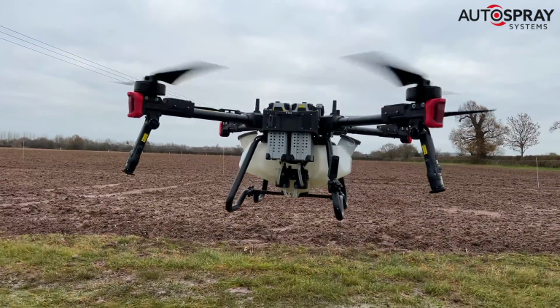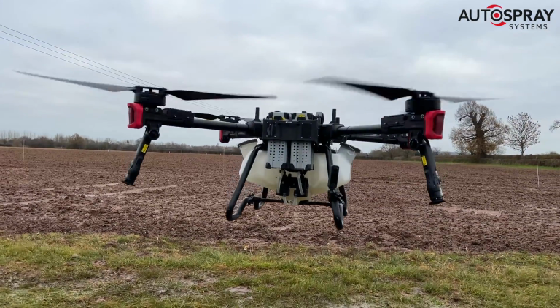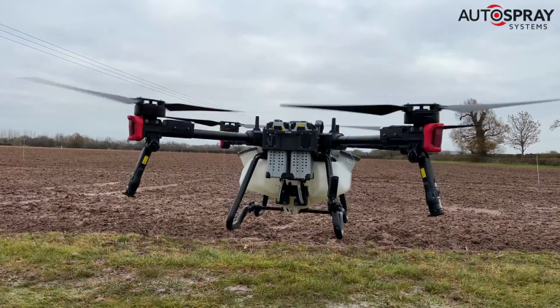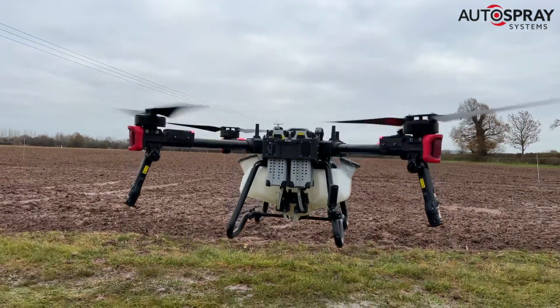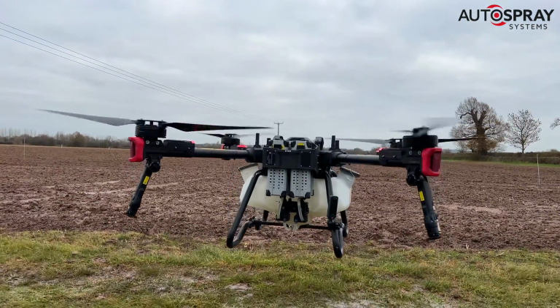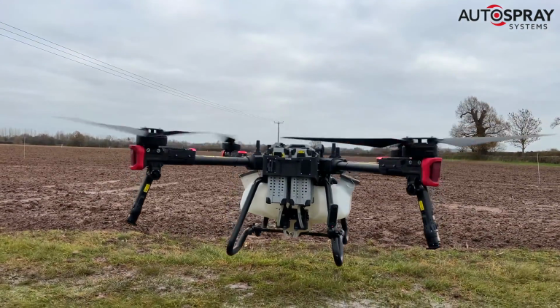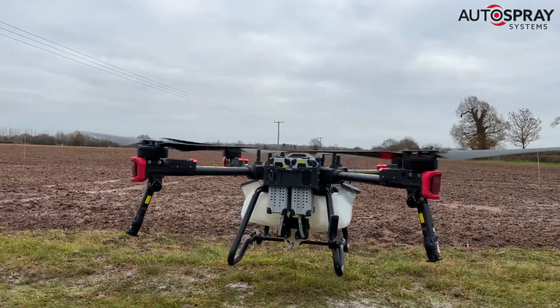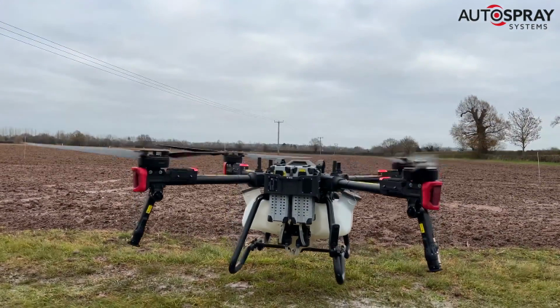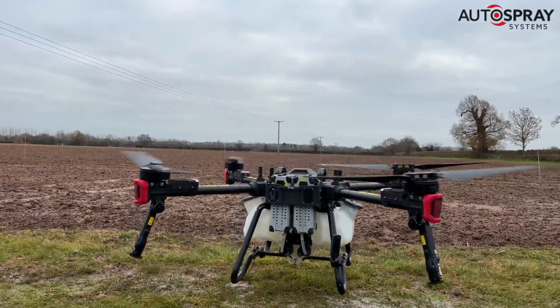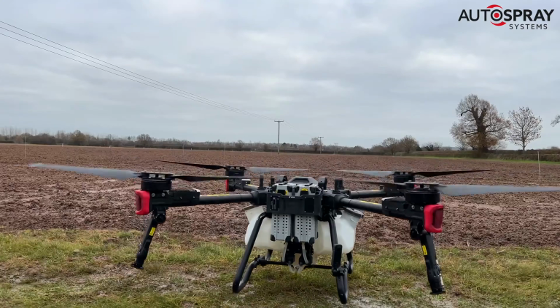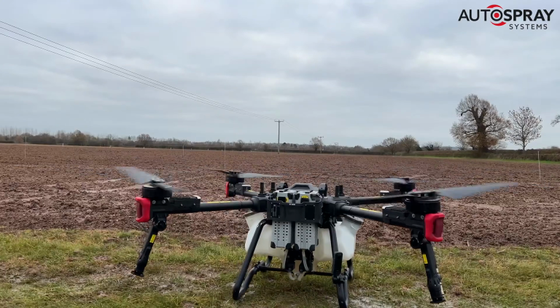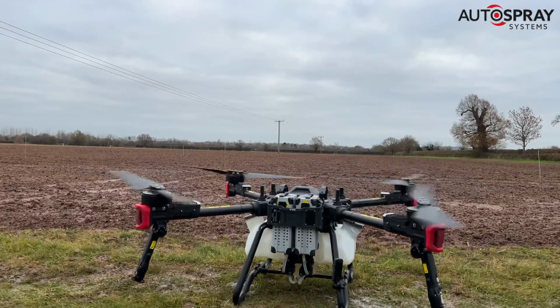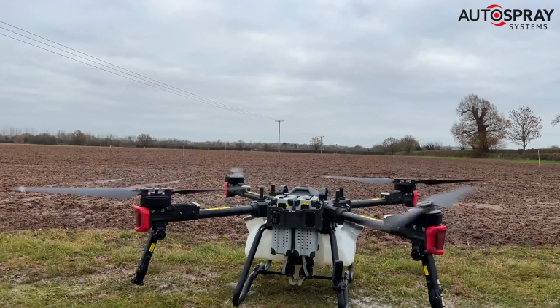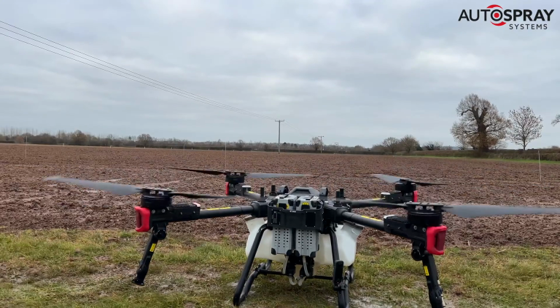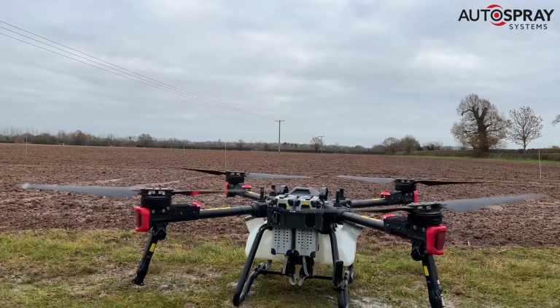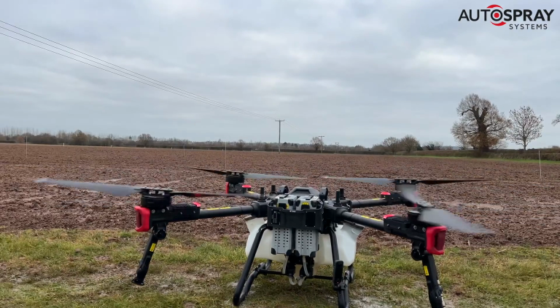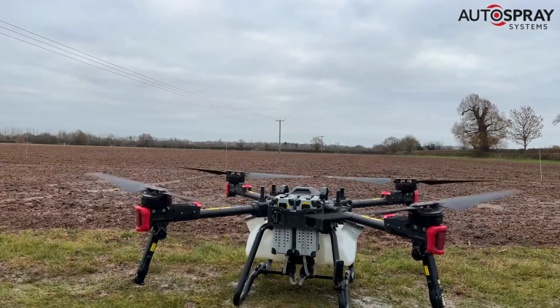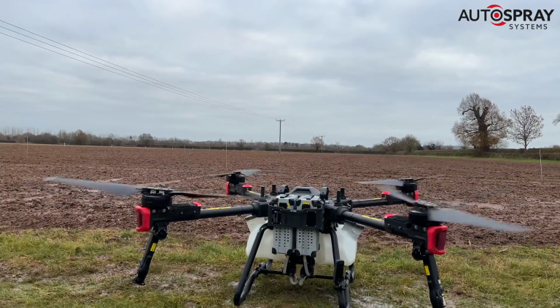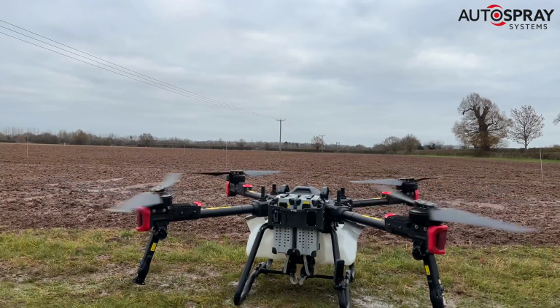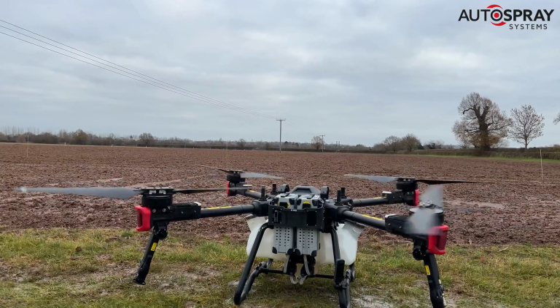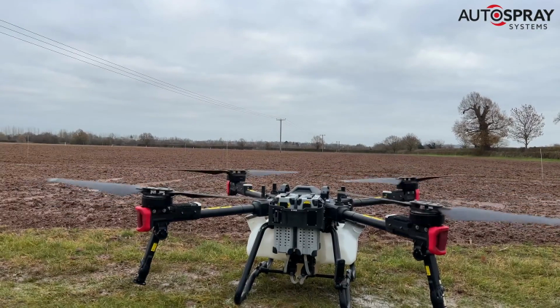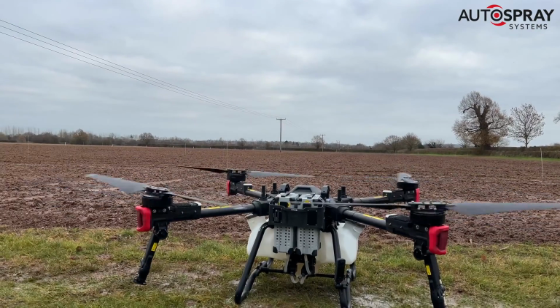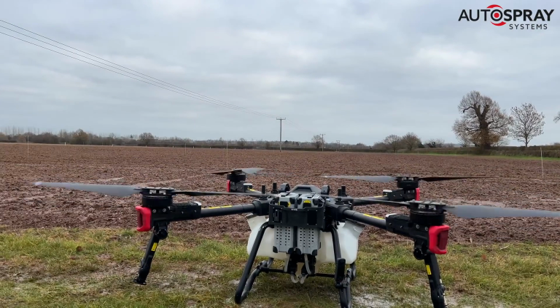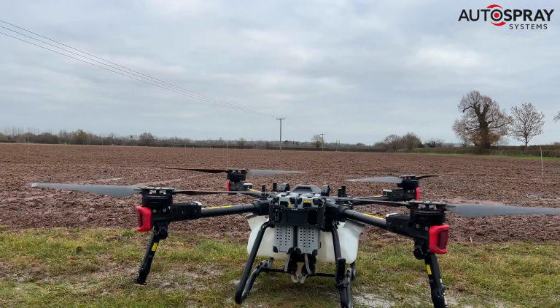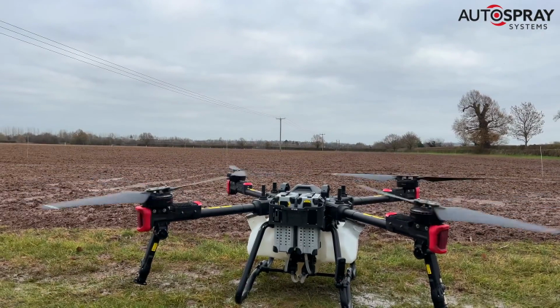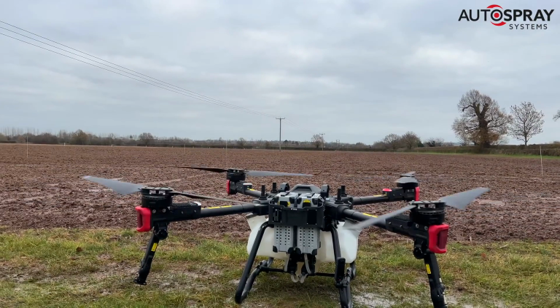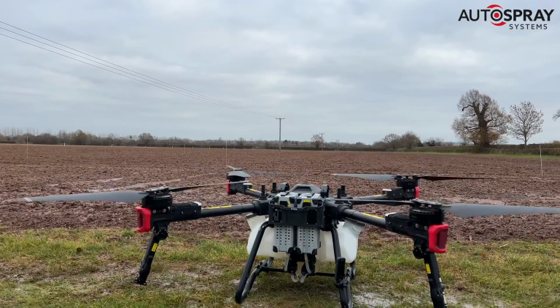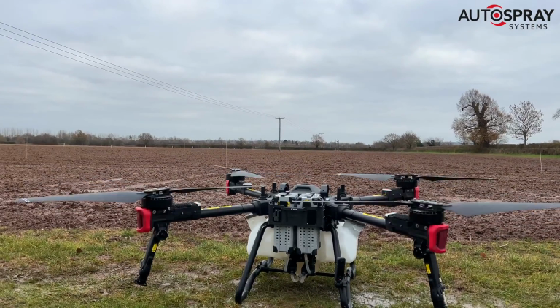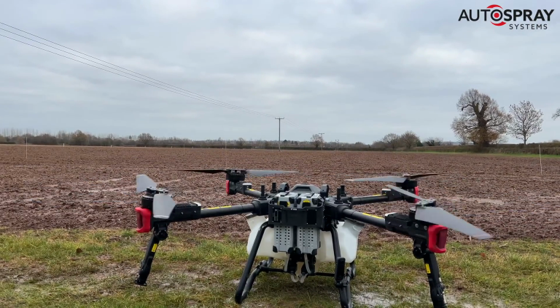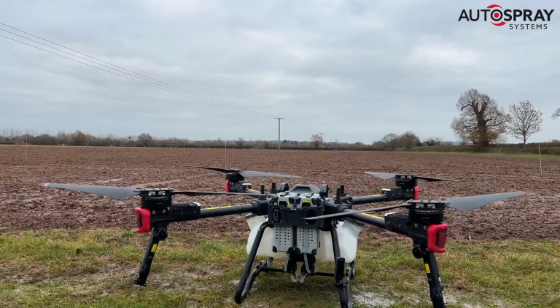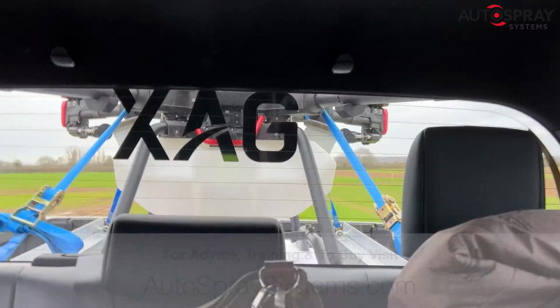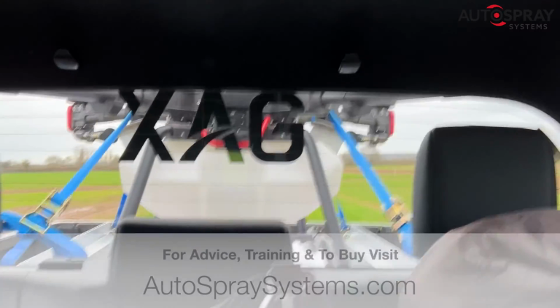The only way you'd know we'd even been there were a few muddy footprints, but the drone hadn't left a single mark.